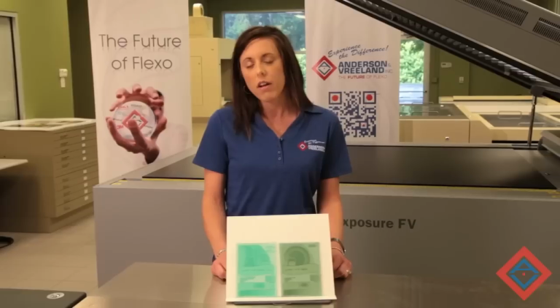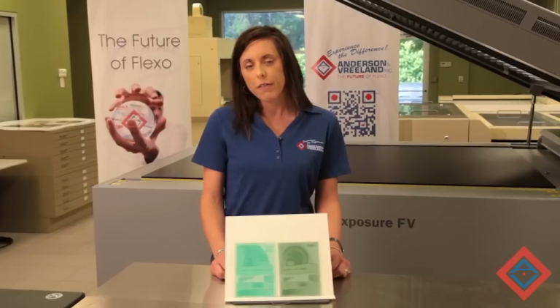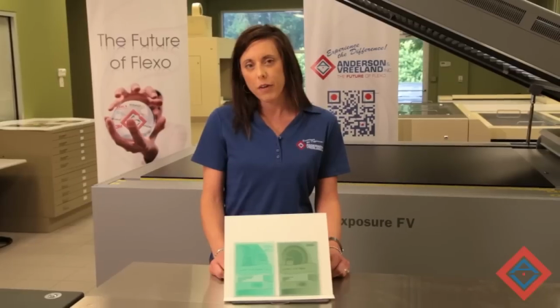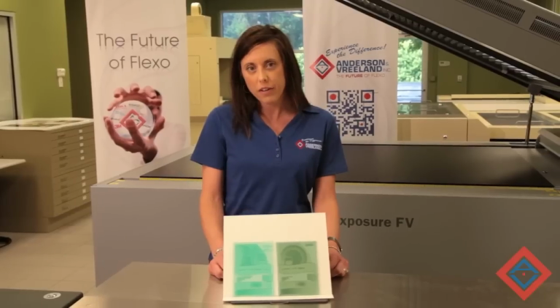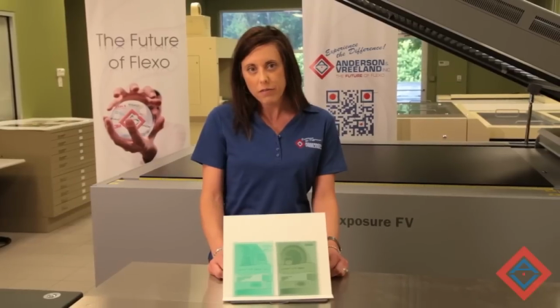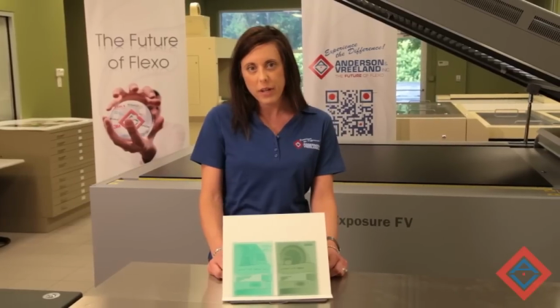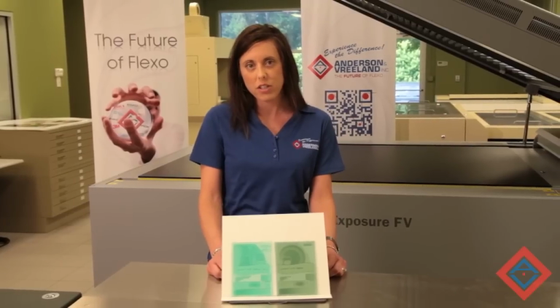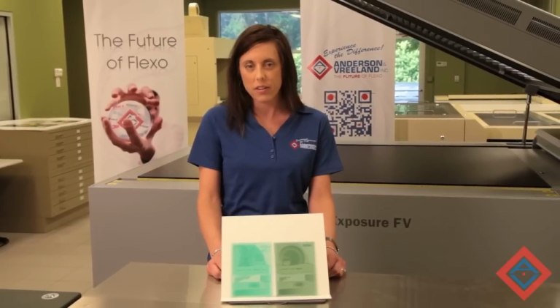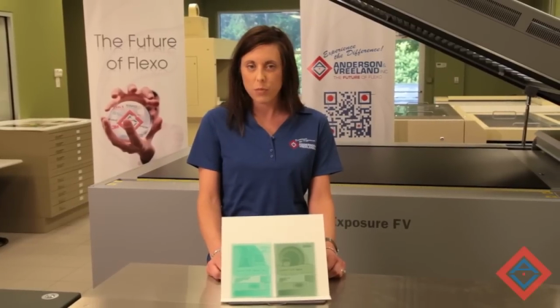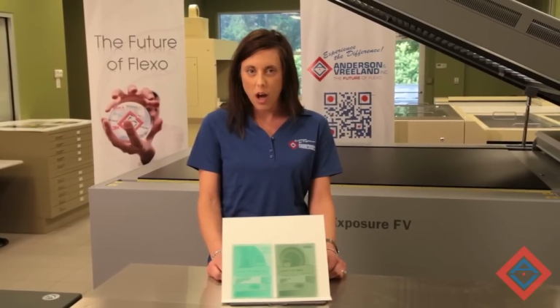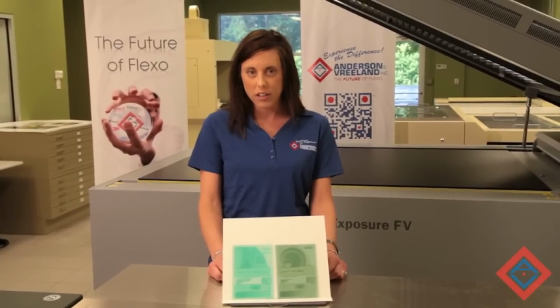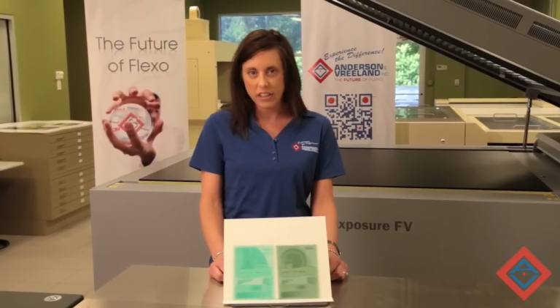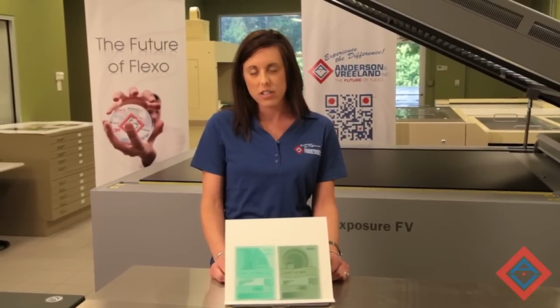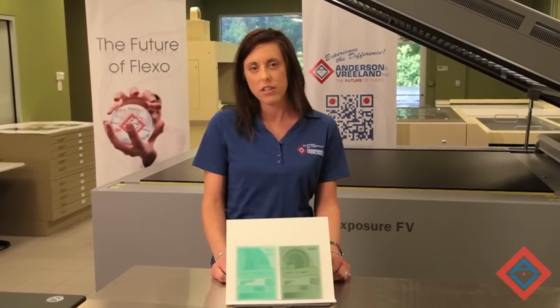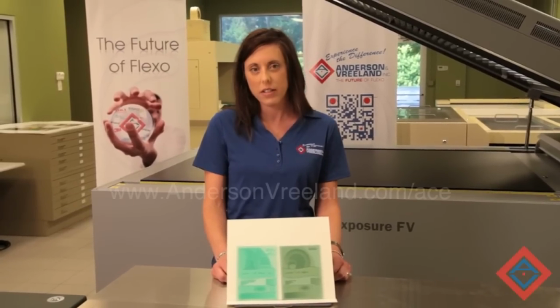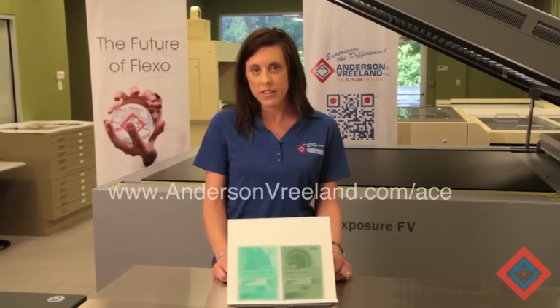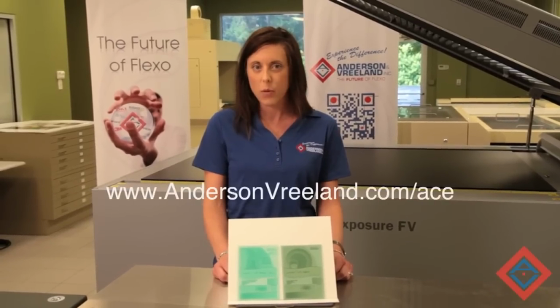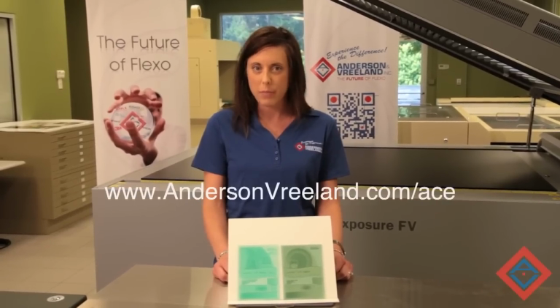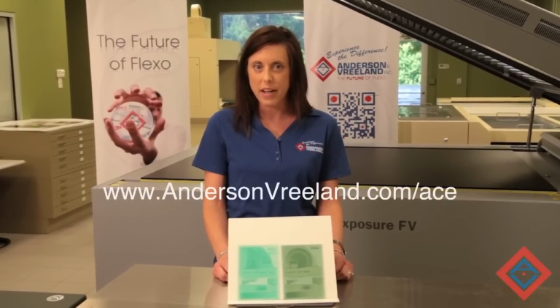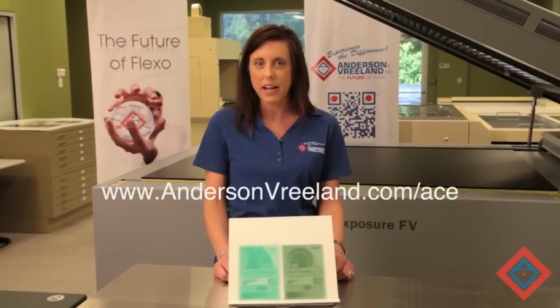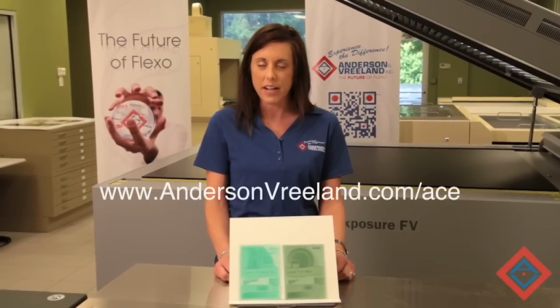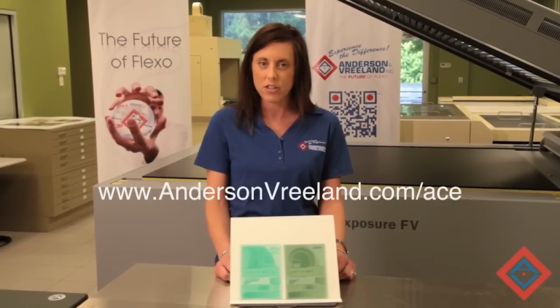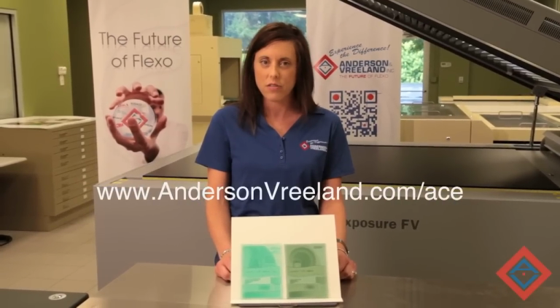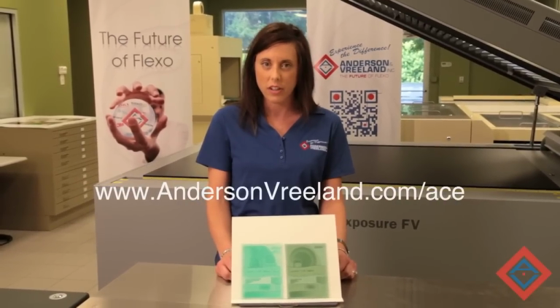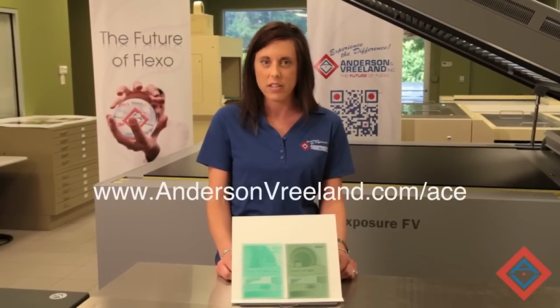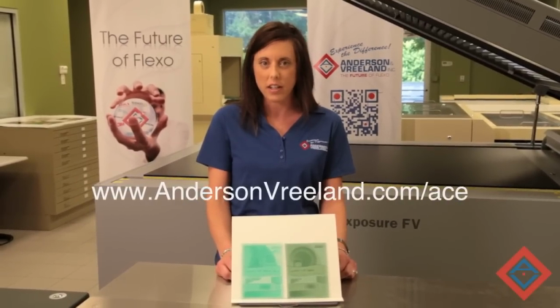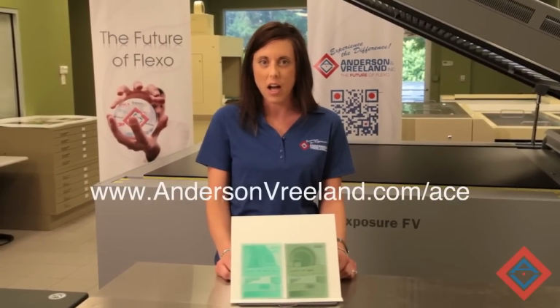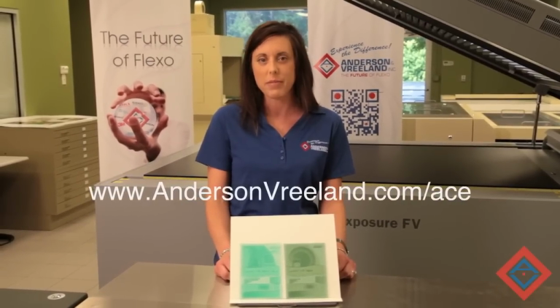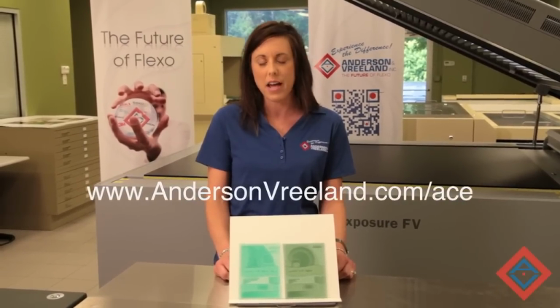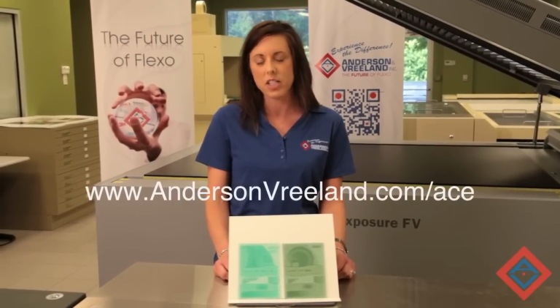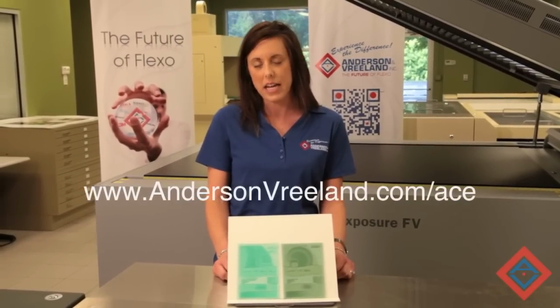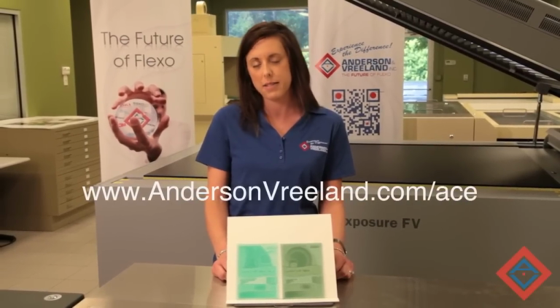For further information on this product release, you can see our website at andersonvreeland.com/ace.